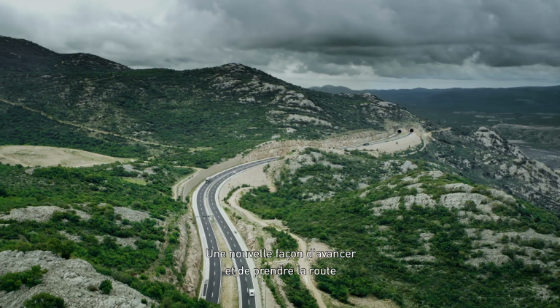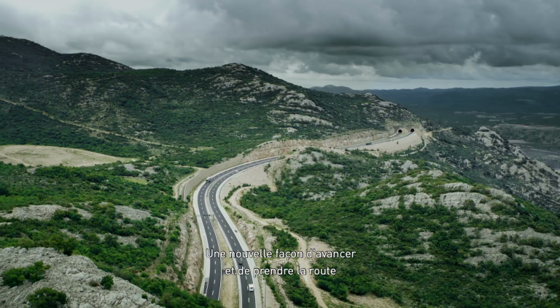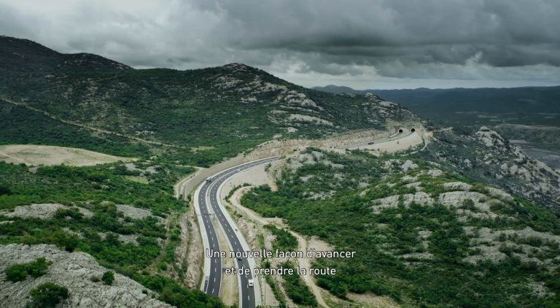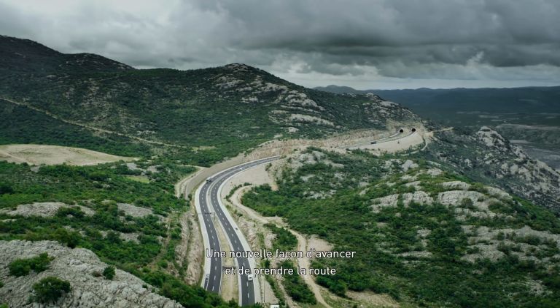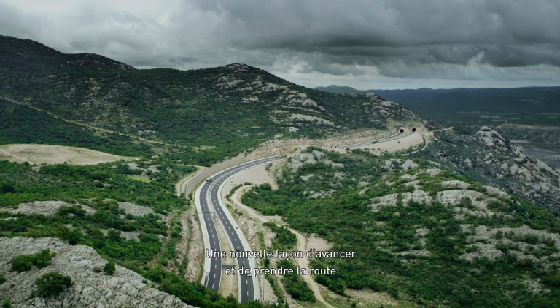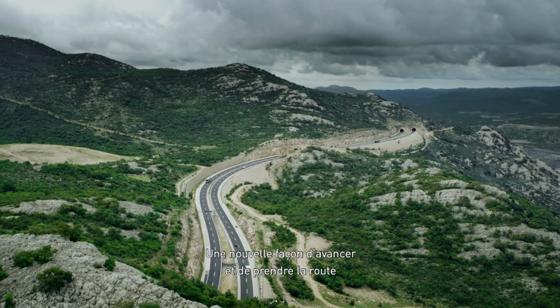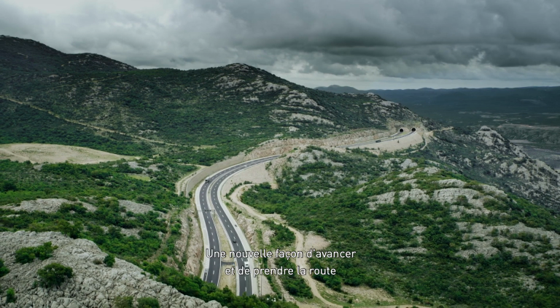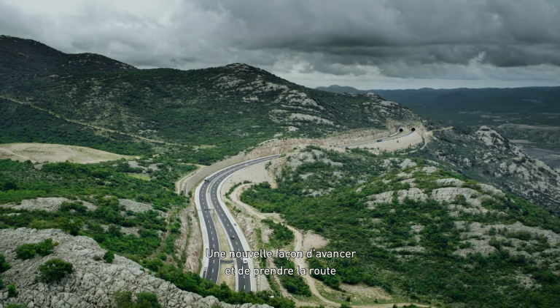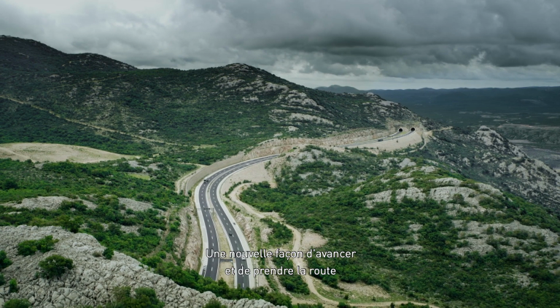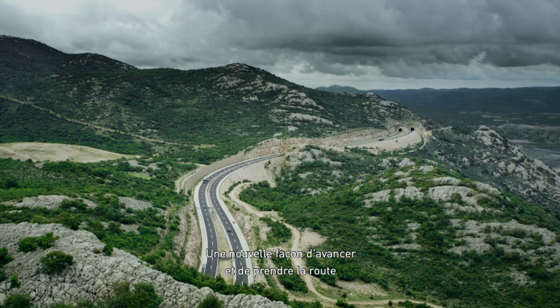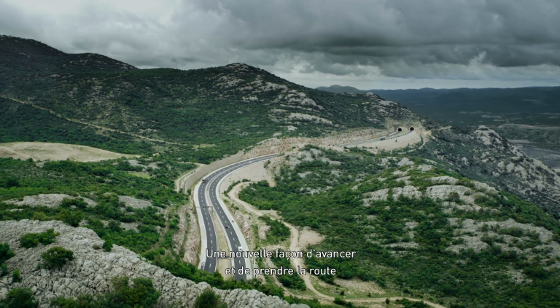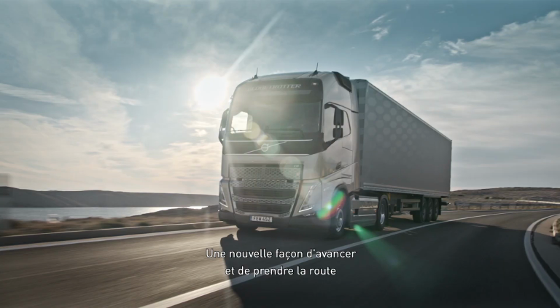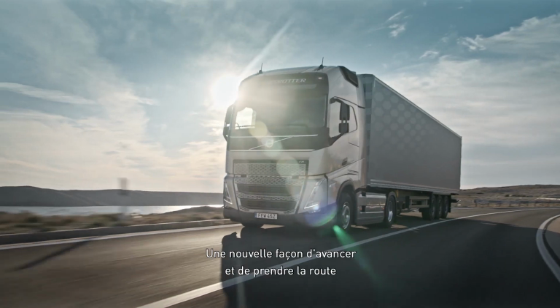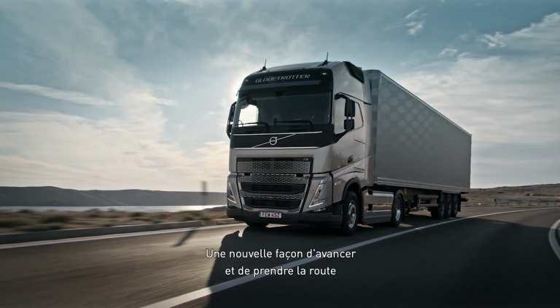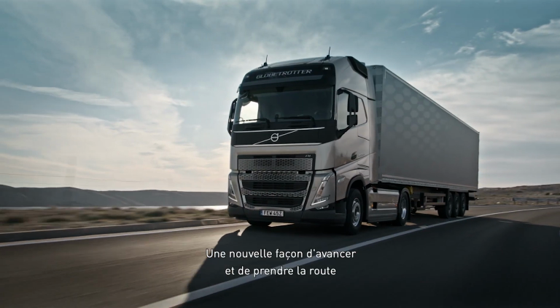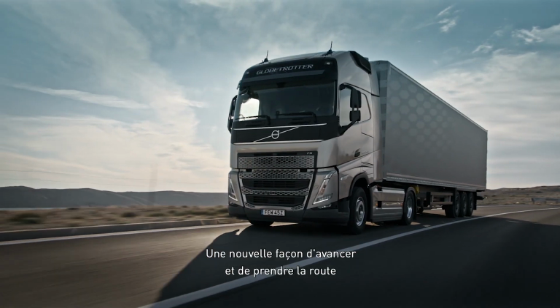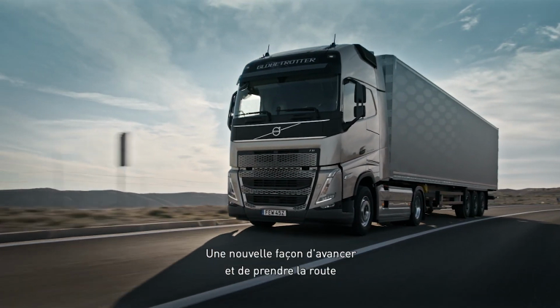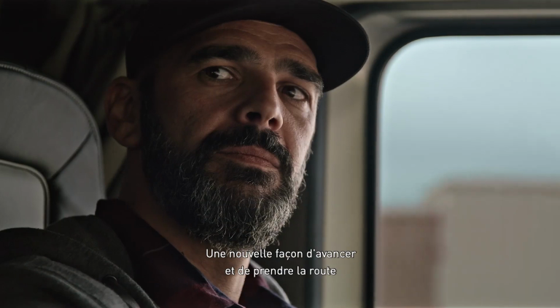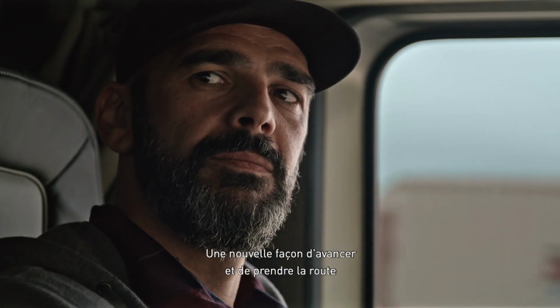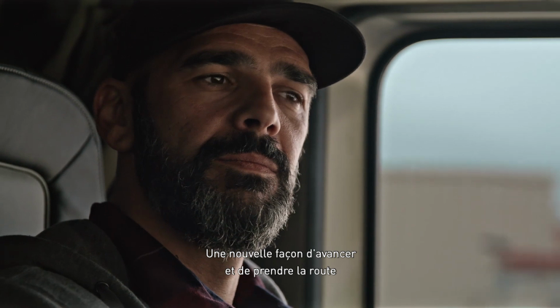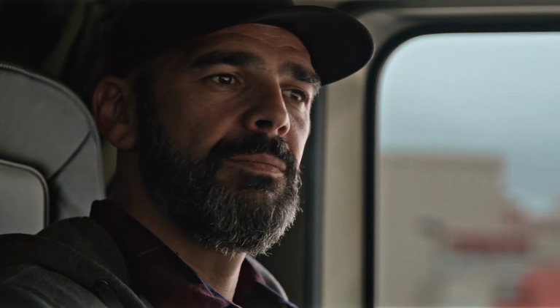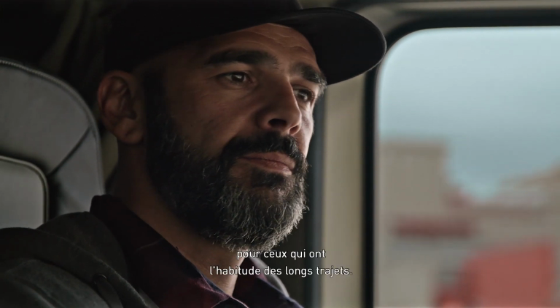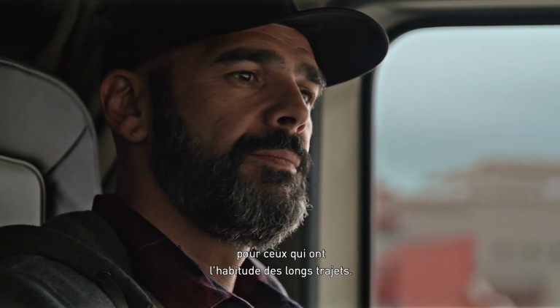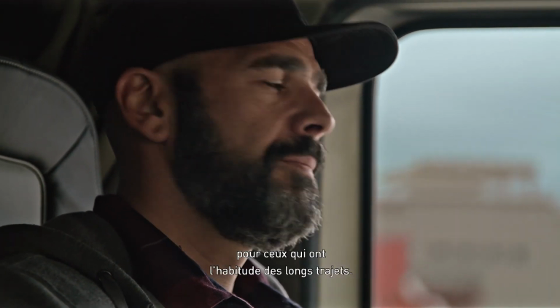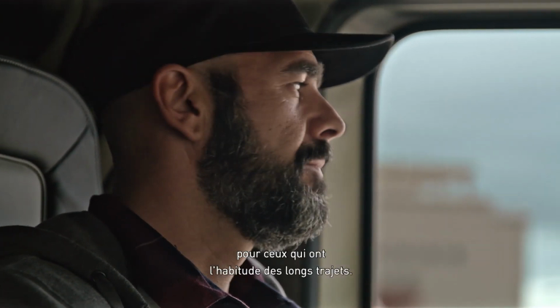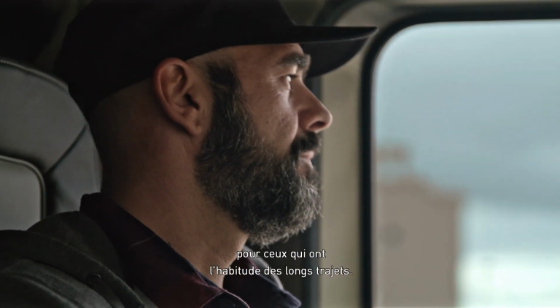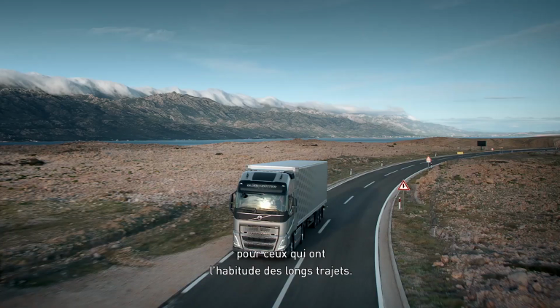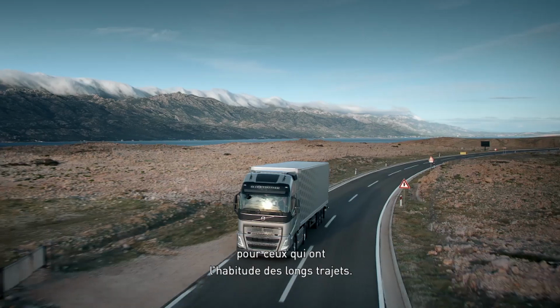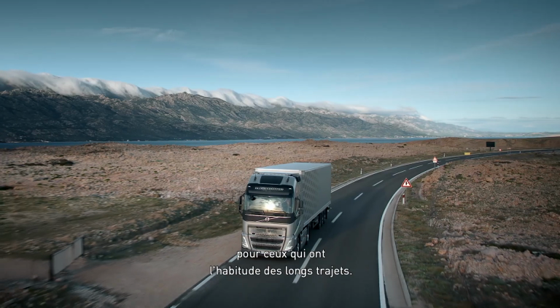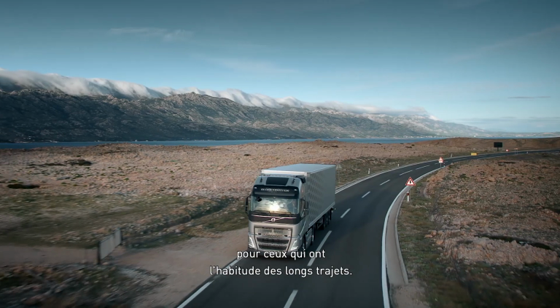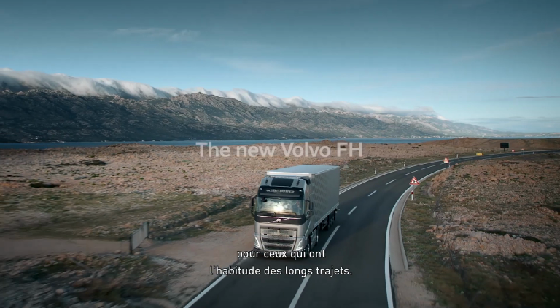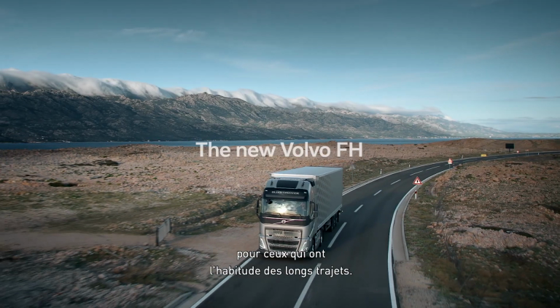For the open road. A new way to move forward. For those who are in it for the long haul.